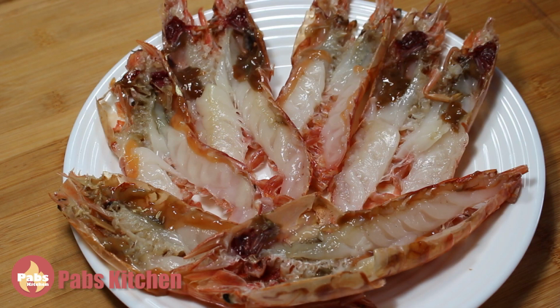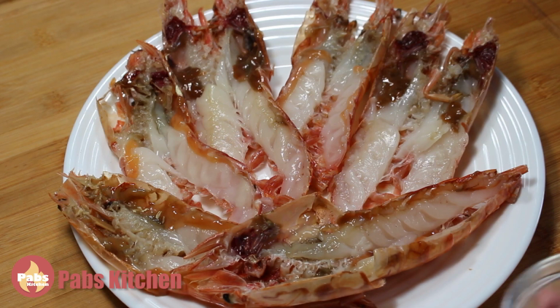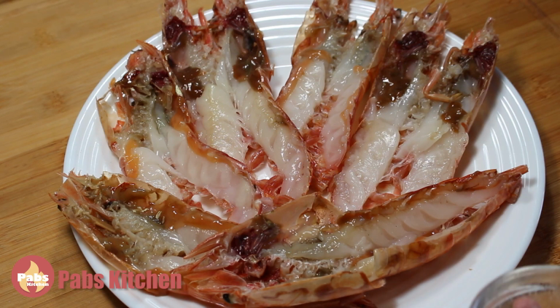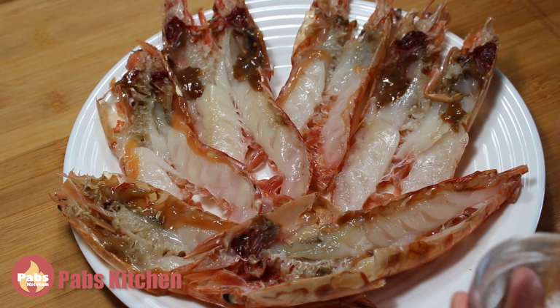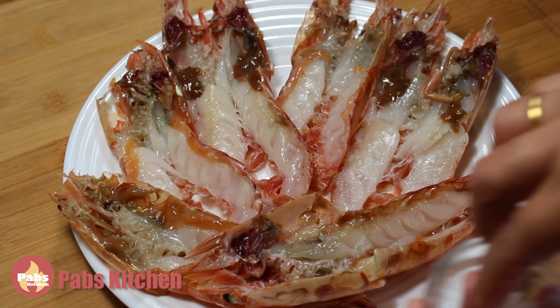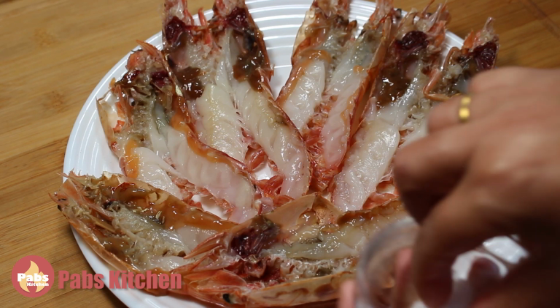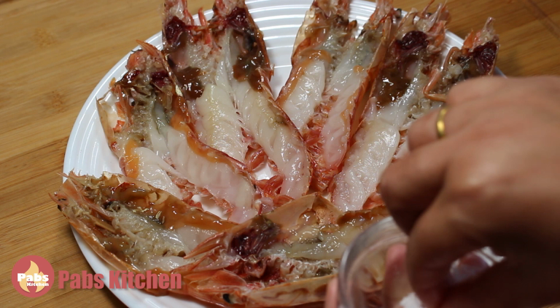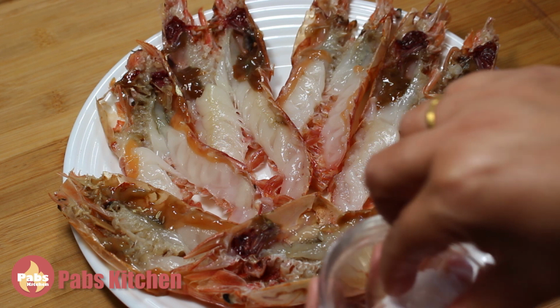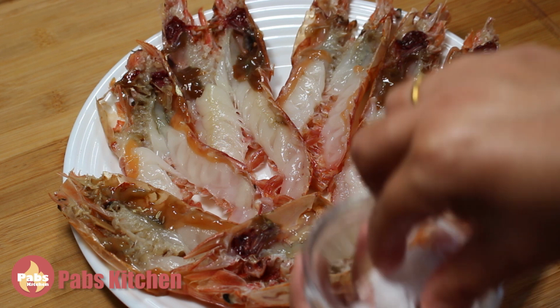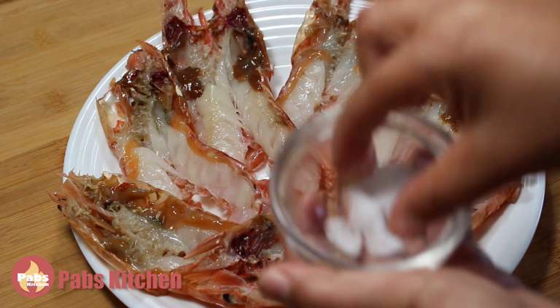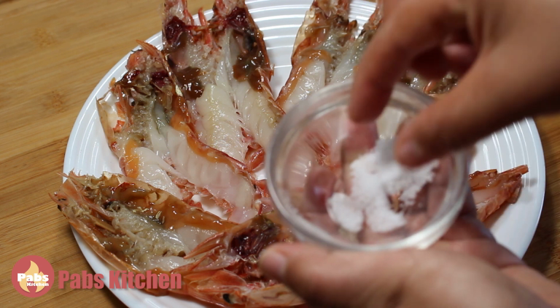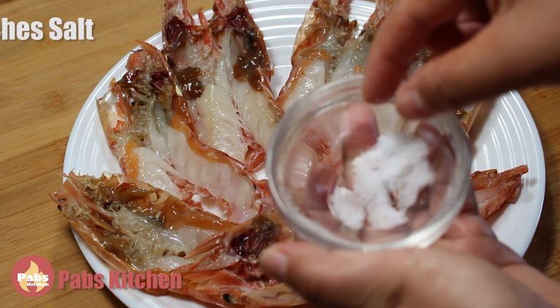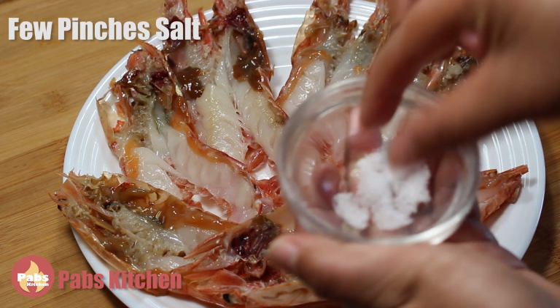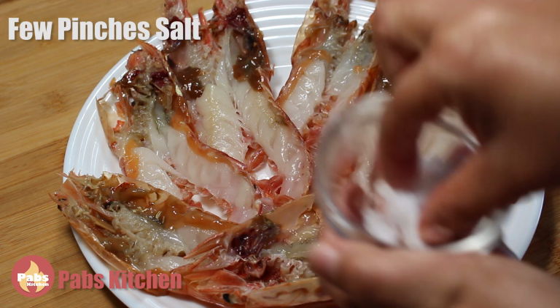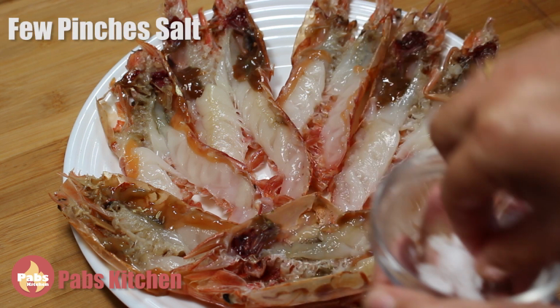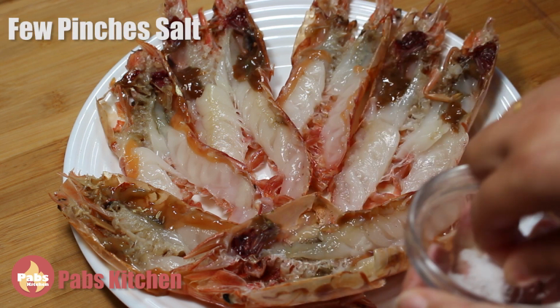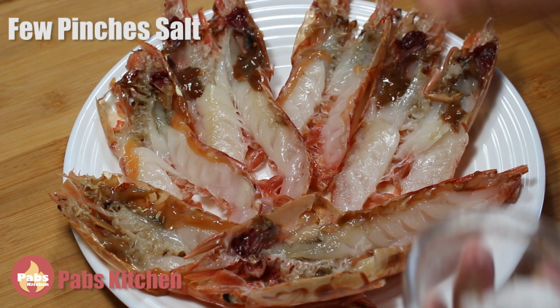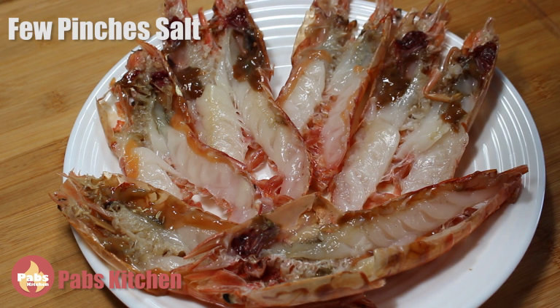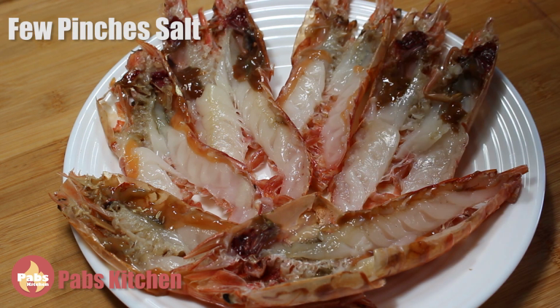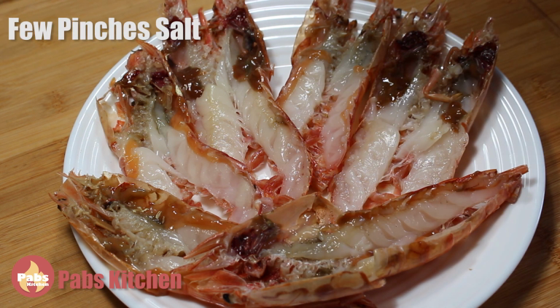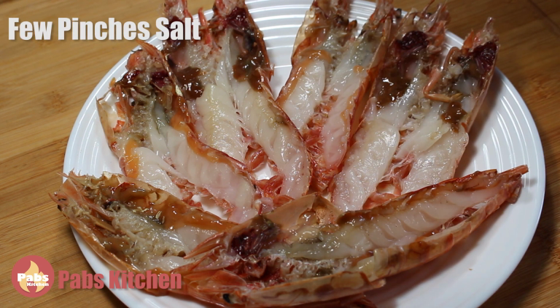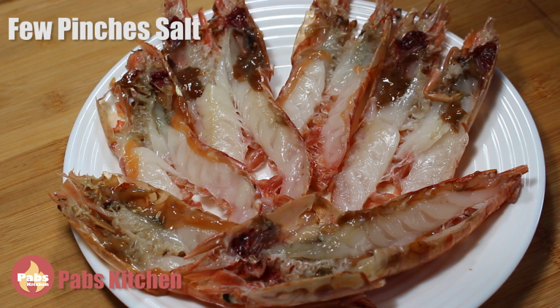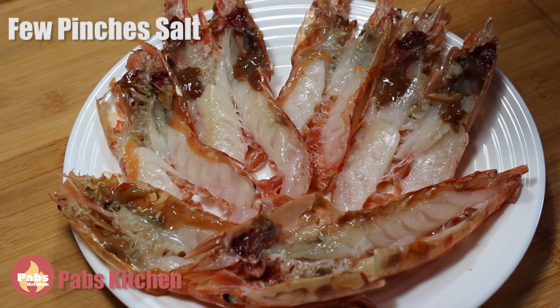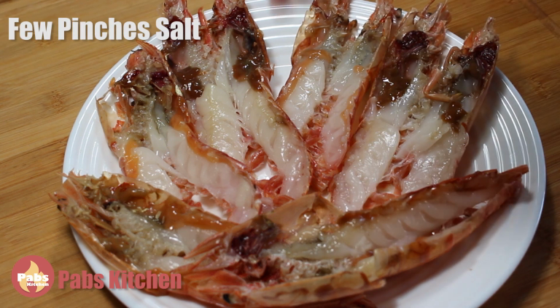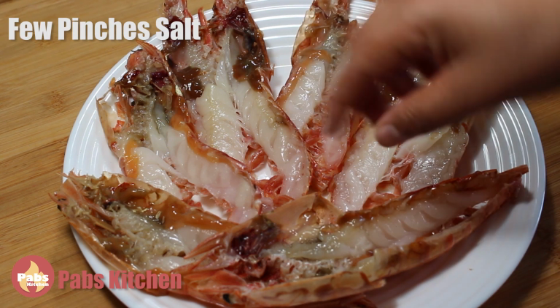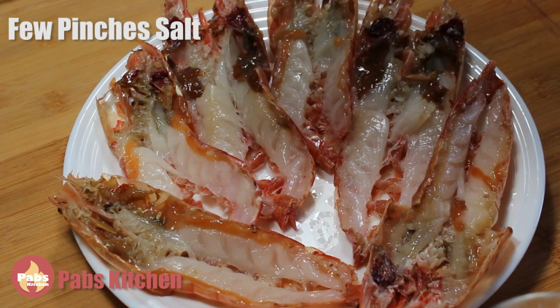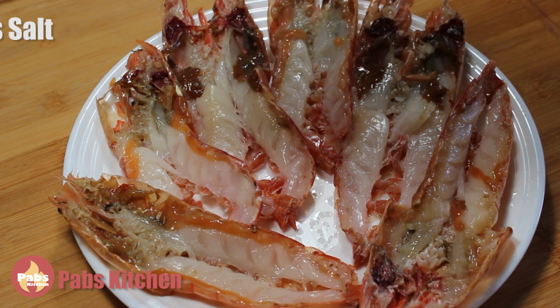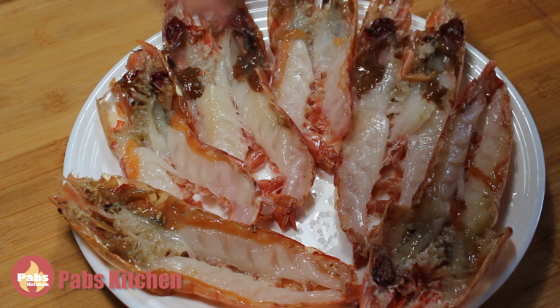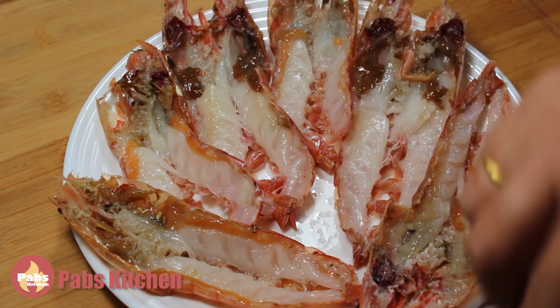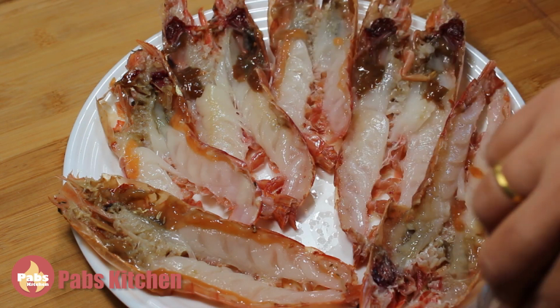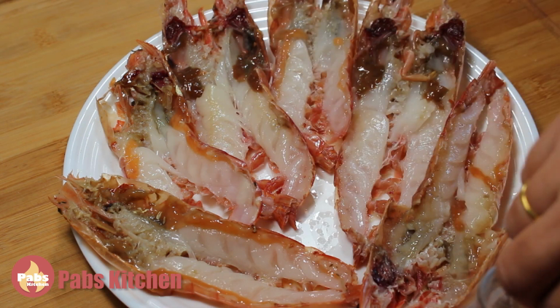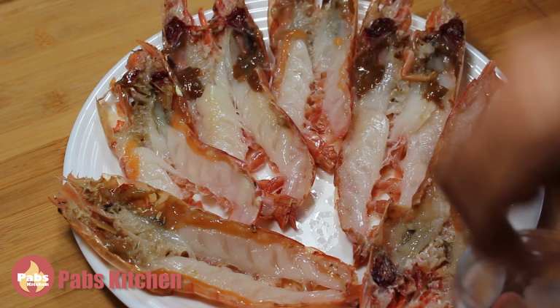Now sprinkle a few pinches of sea salt or fine salt on them and keep aside.